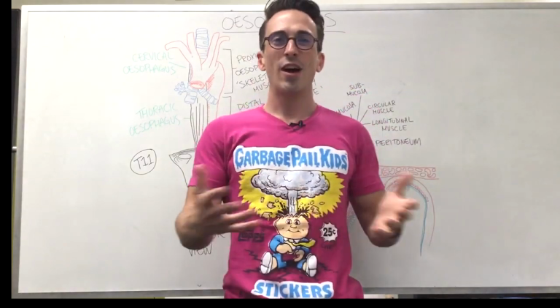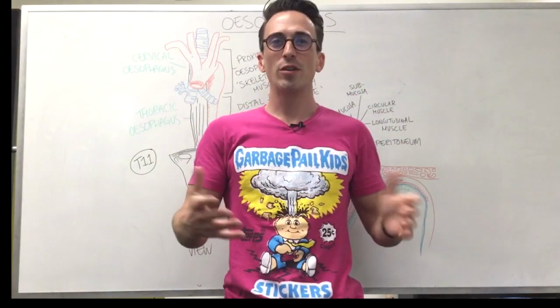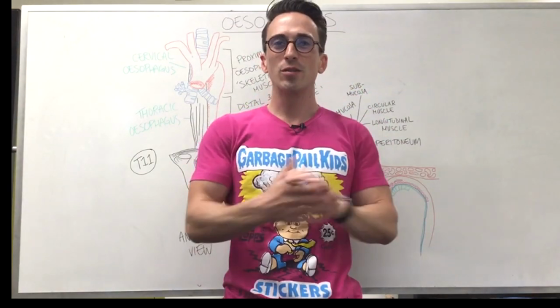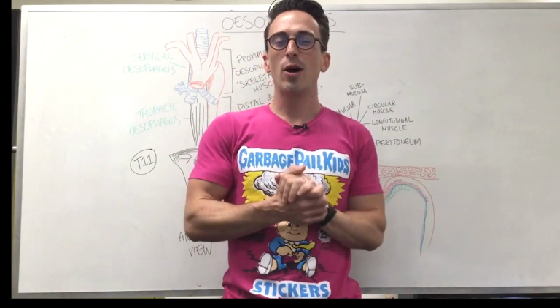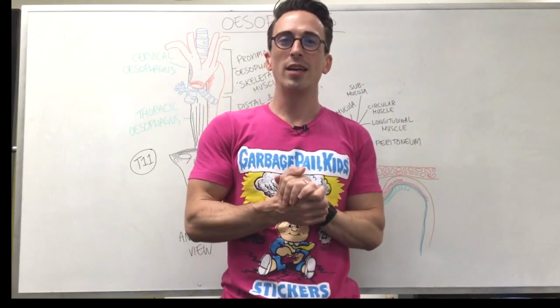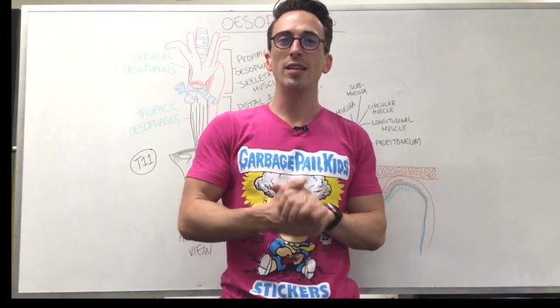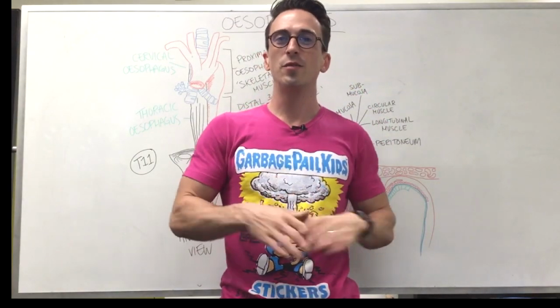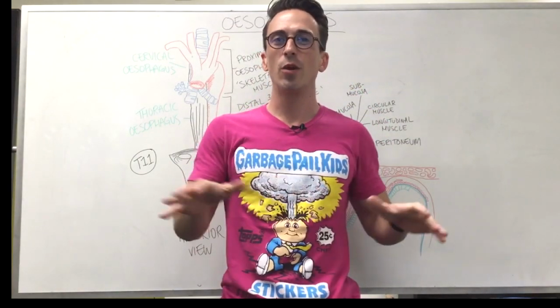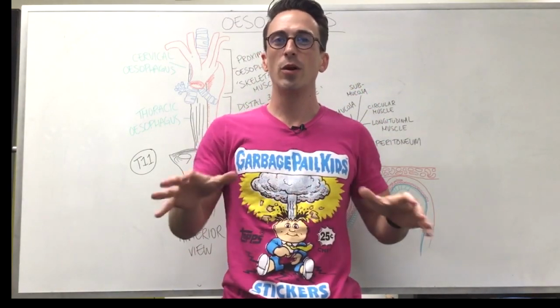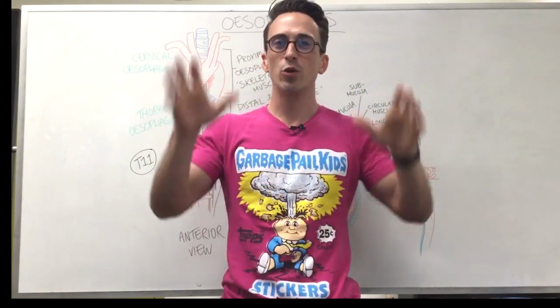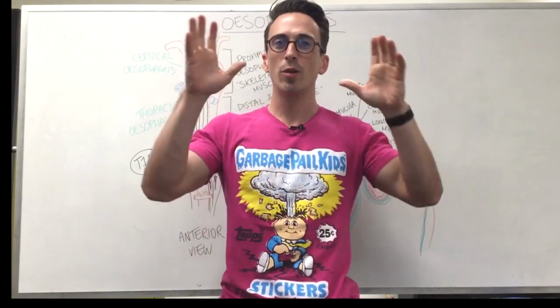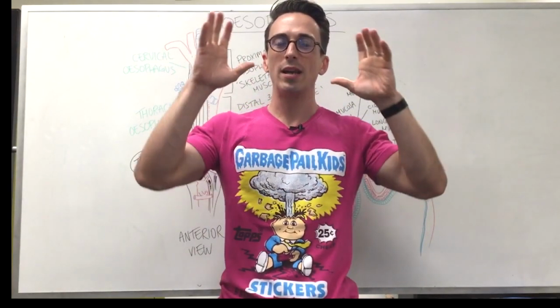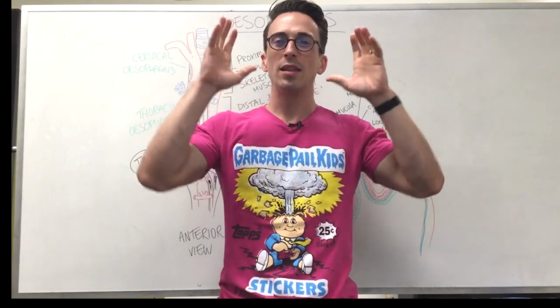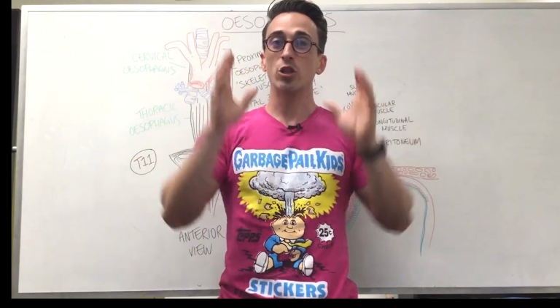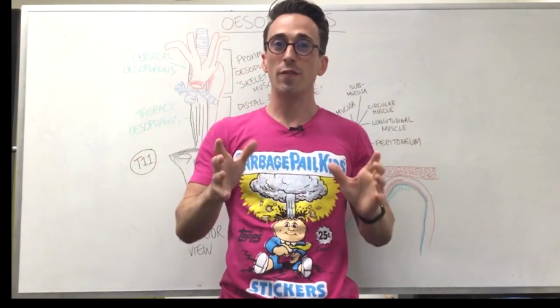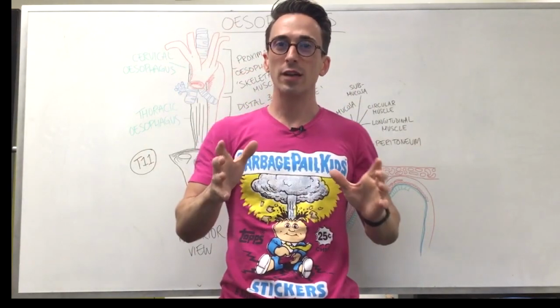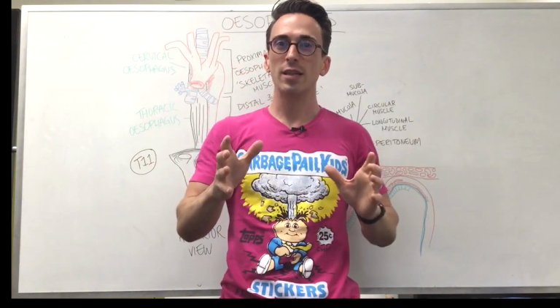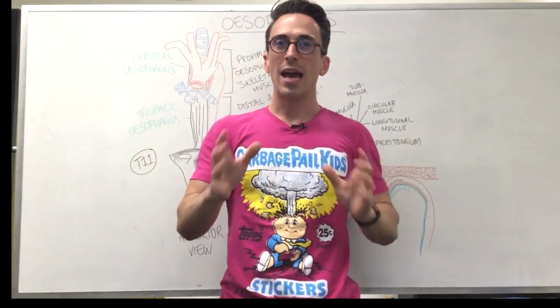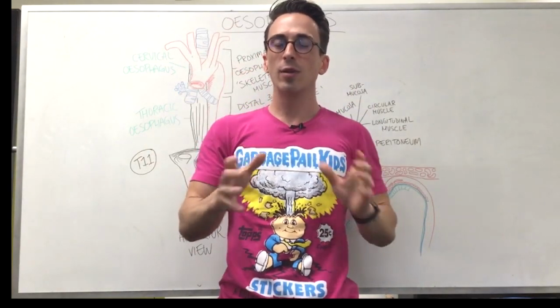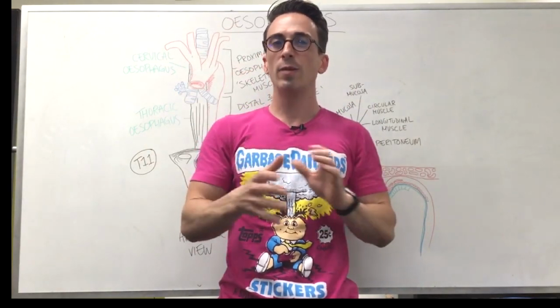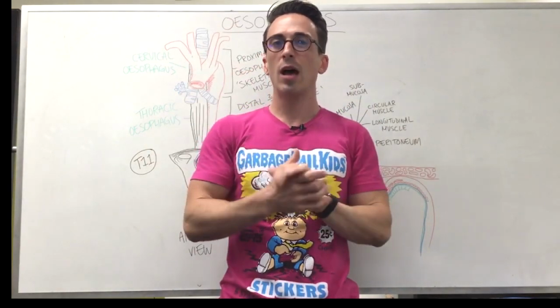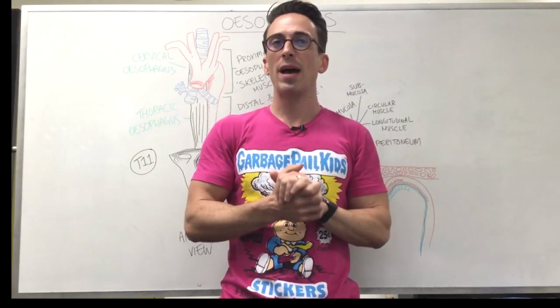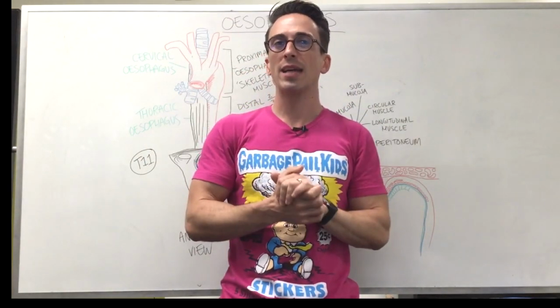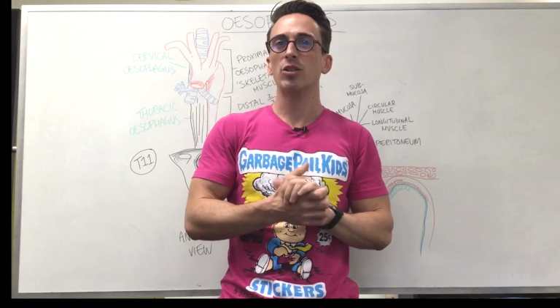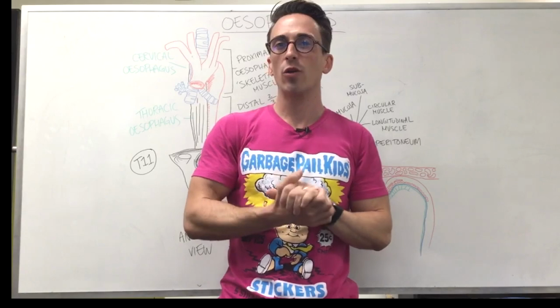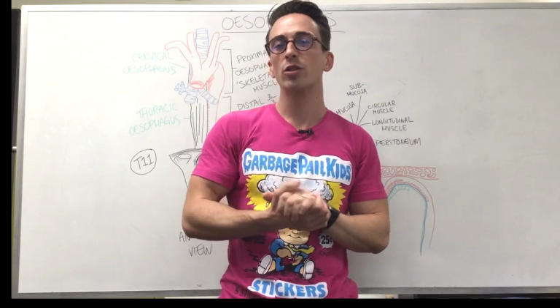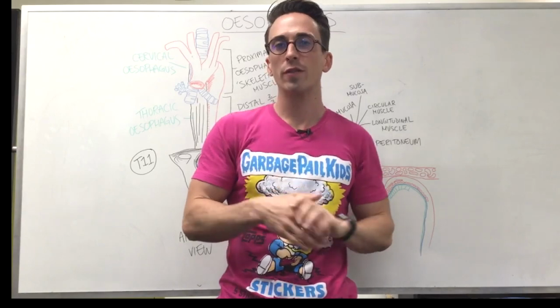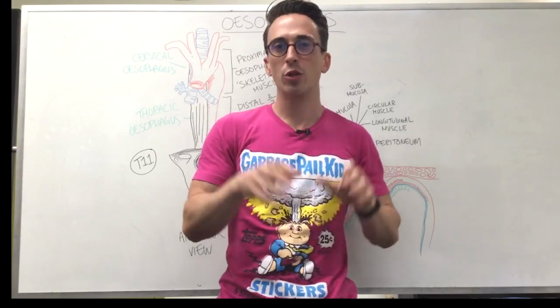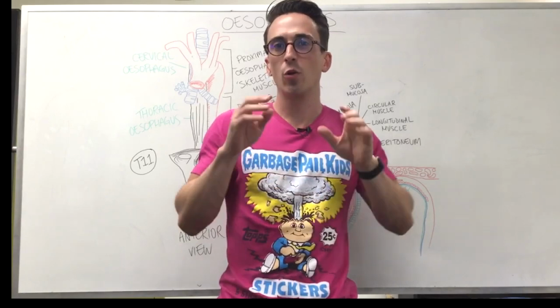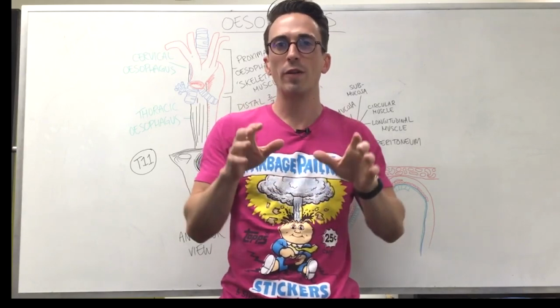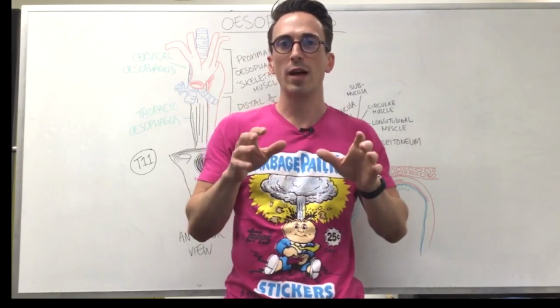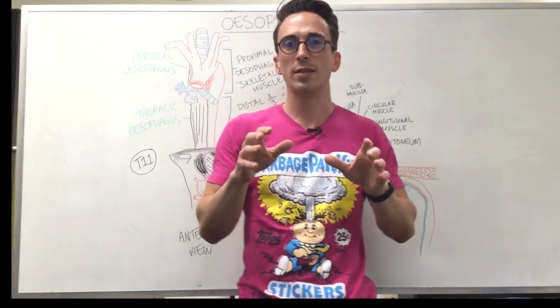Hi everyone, Dr. Mike here. In this video, we're going to talk about the esophagus and a little bit about gastroesophageal reflux.